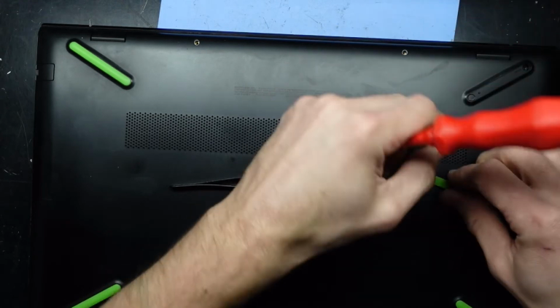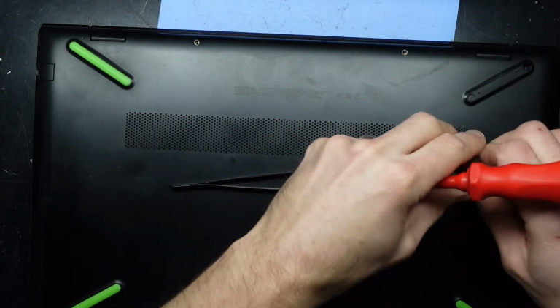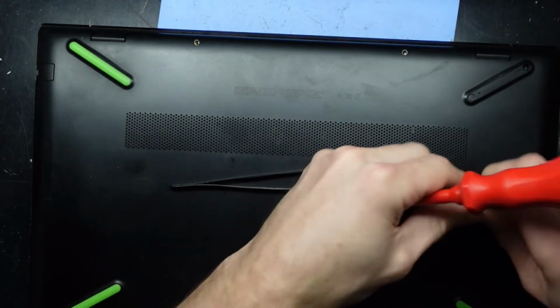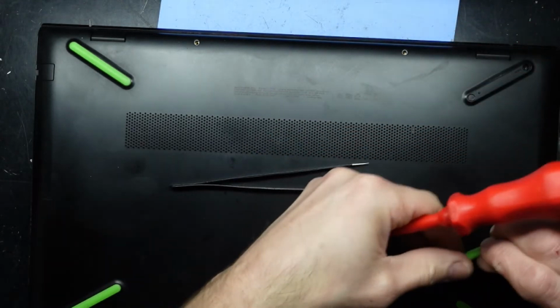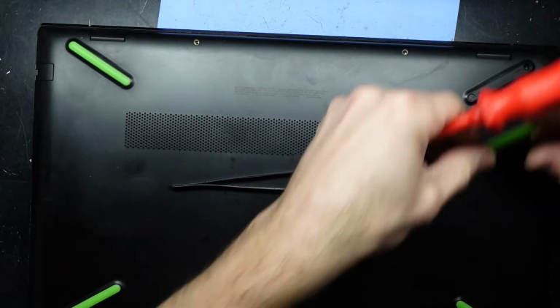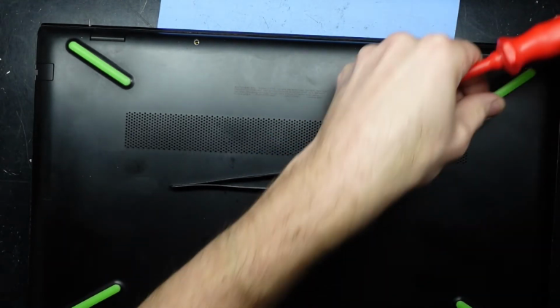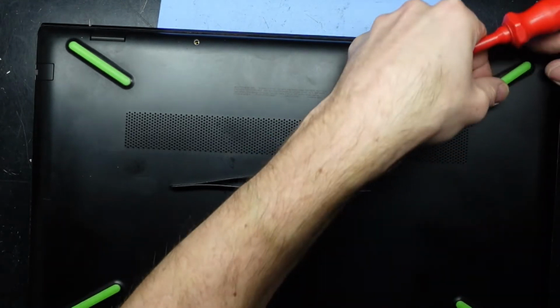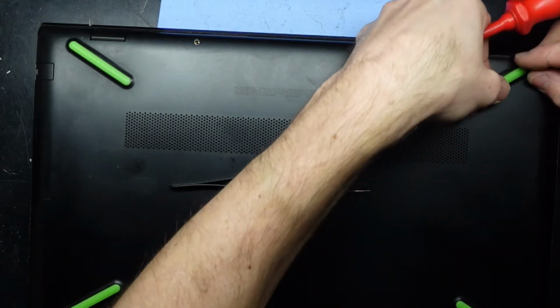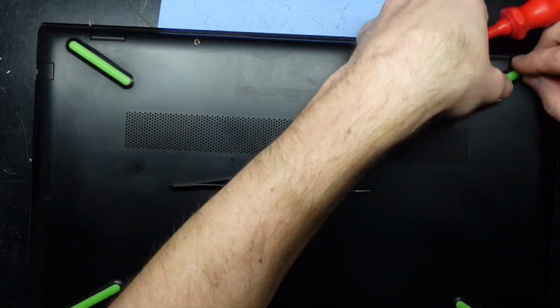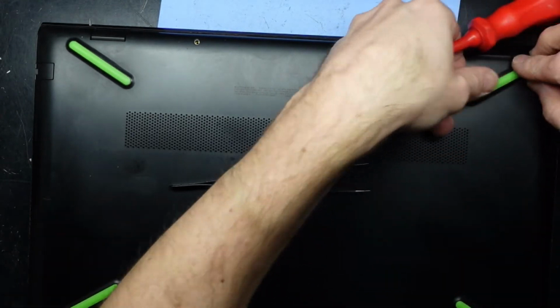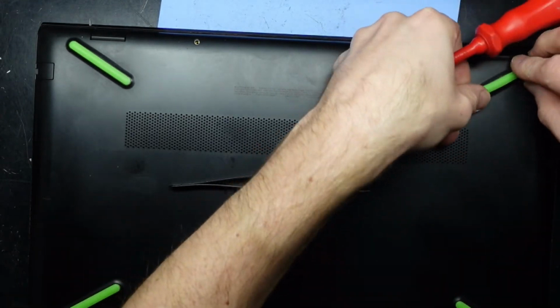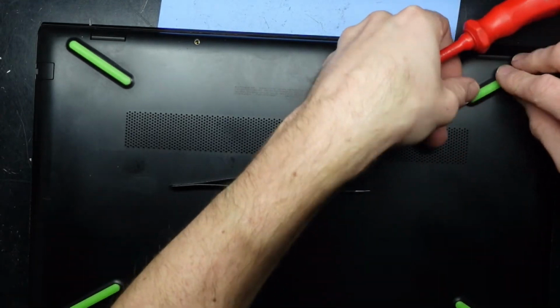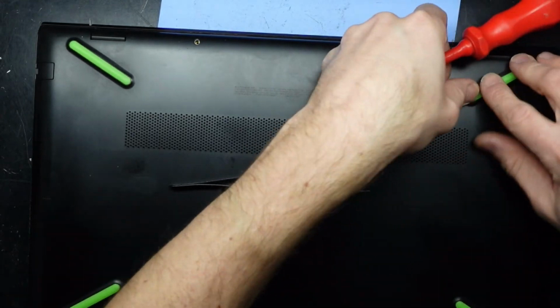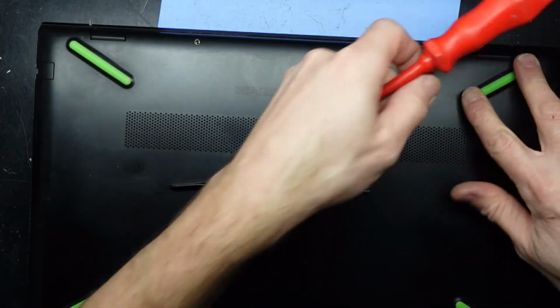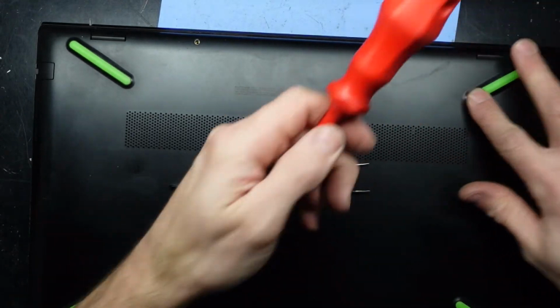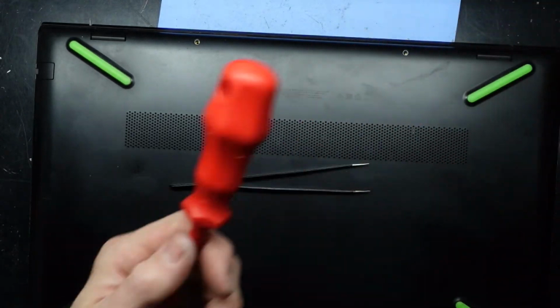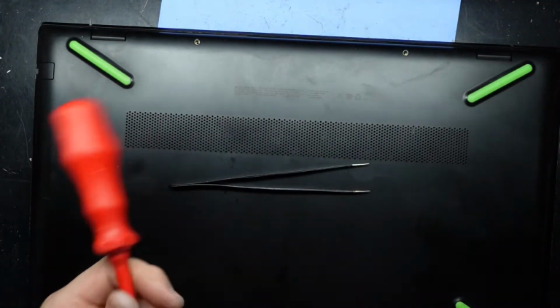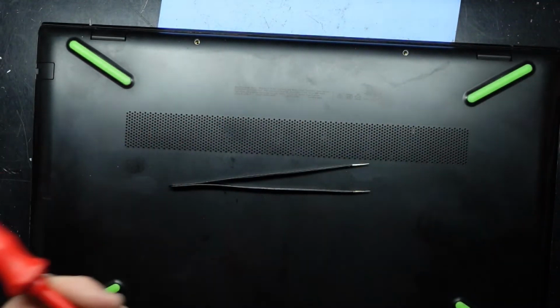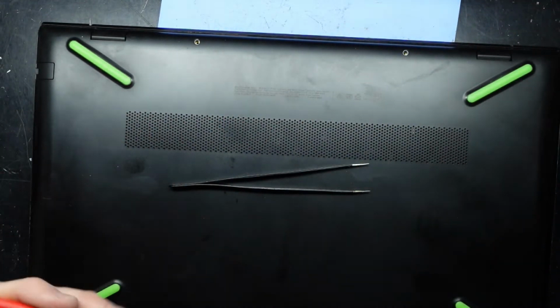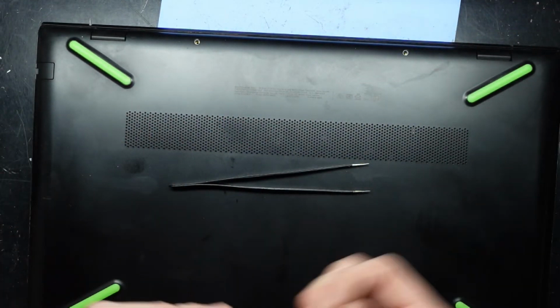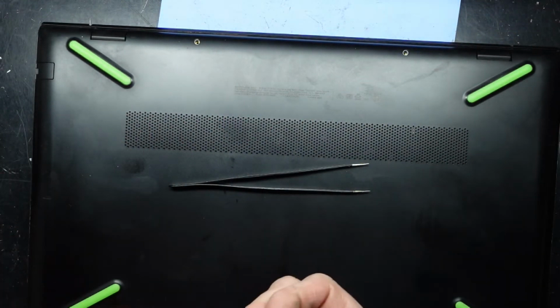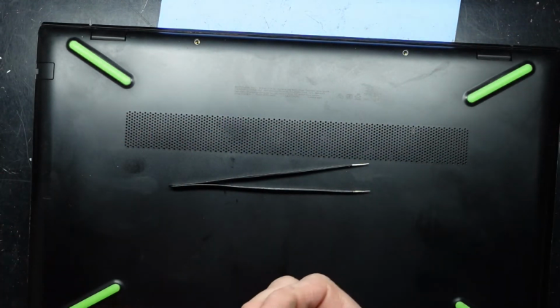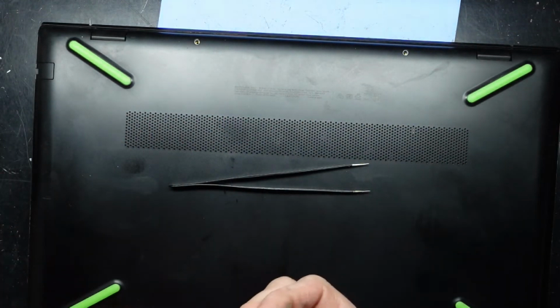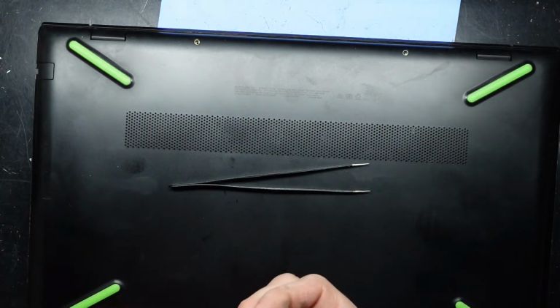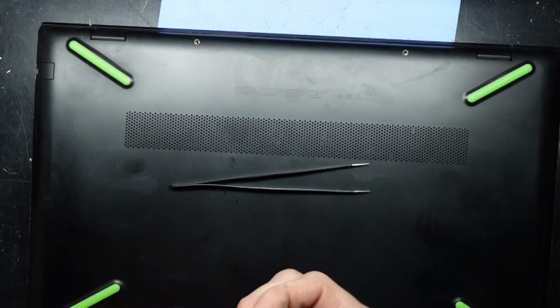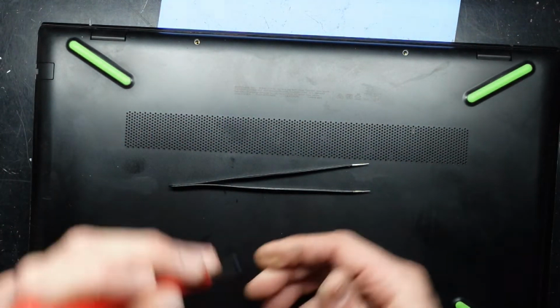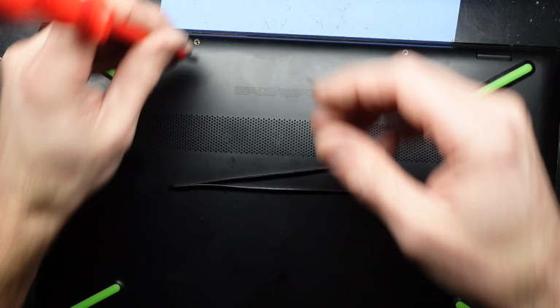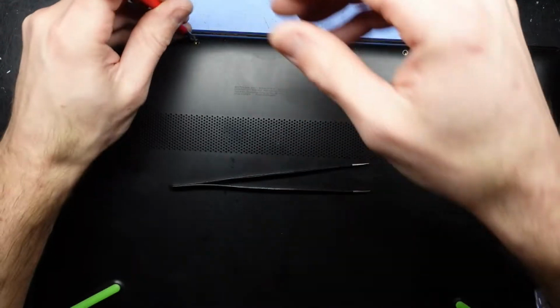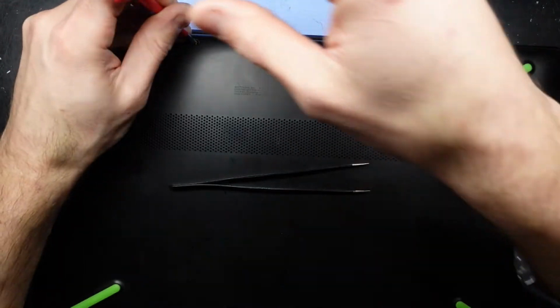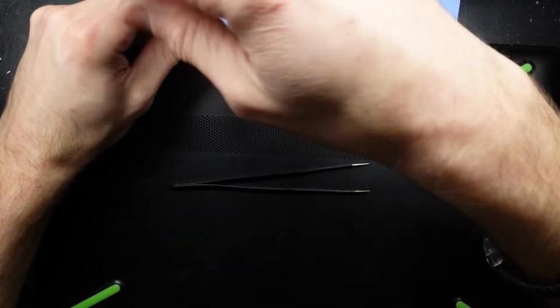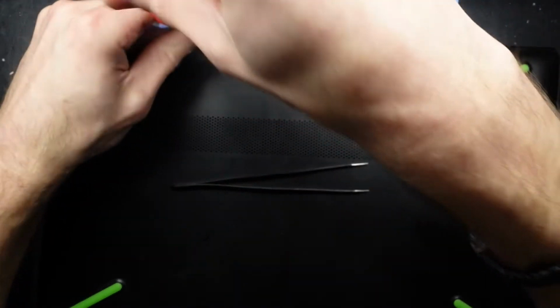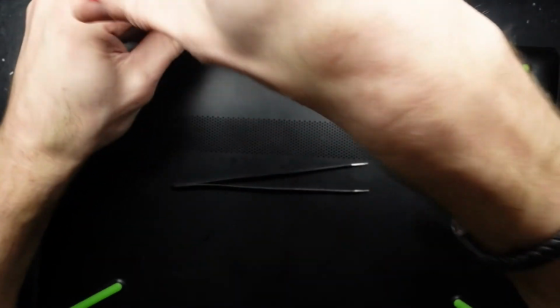I hope this helps with your upgrade on your HP Pavilion Power. Catch you guys later!